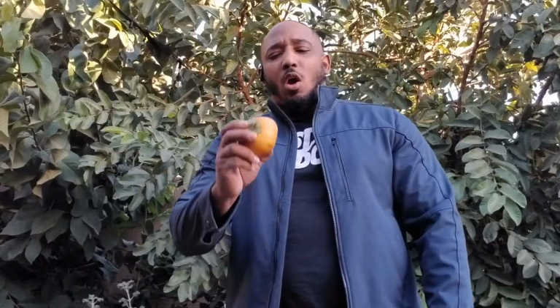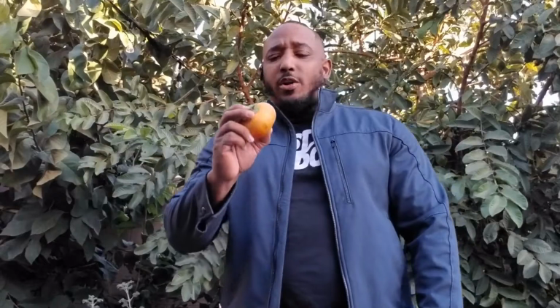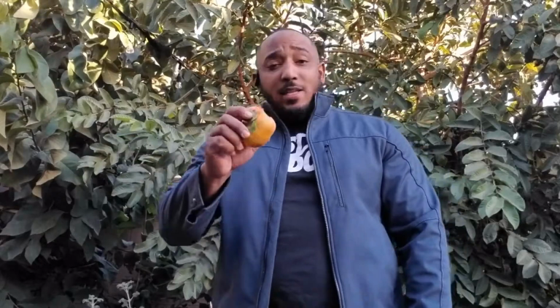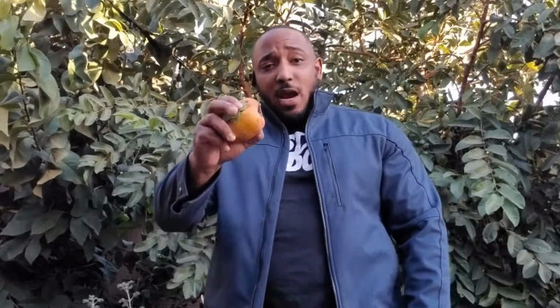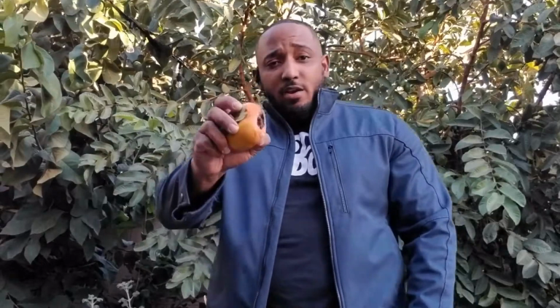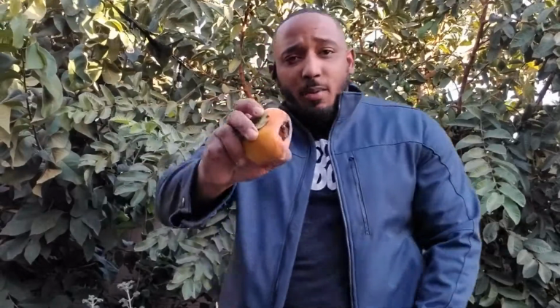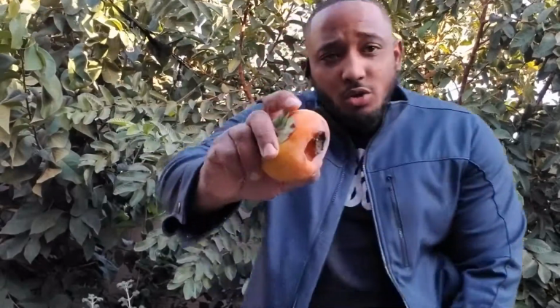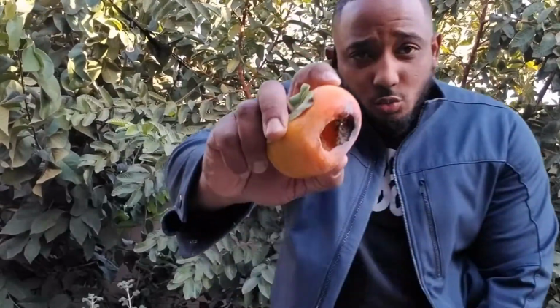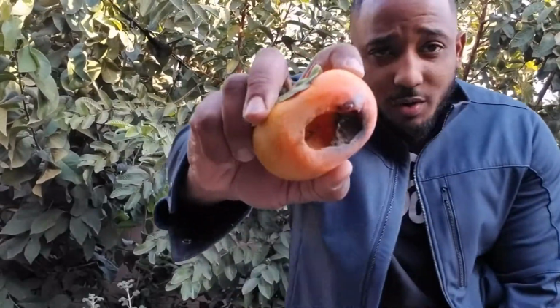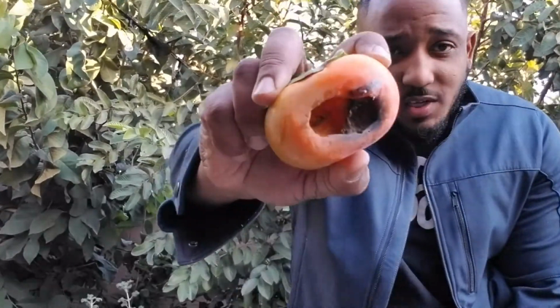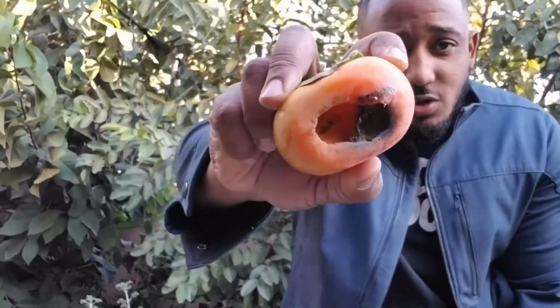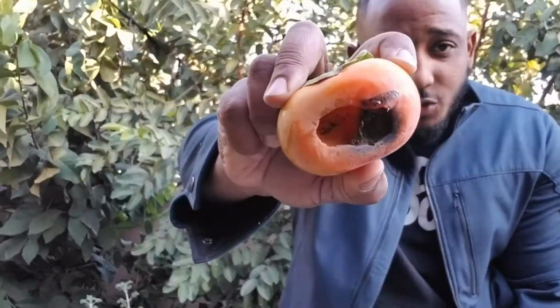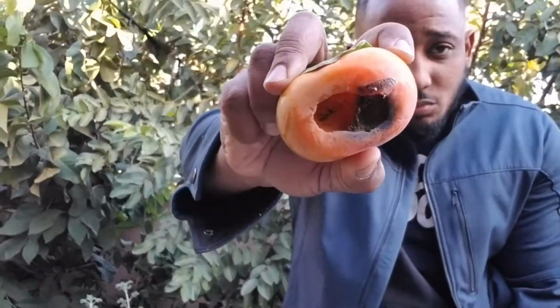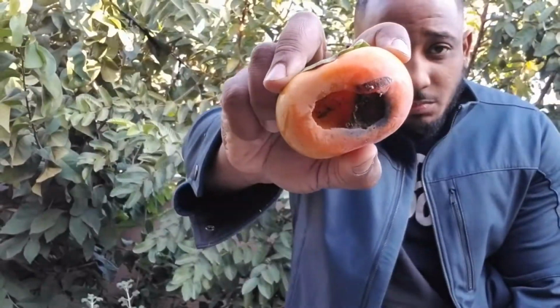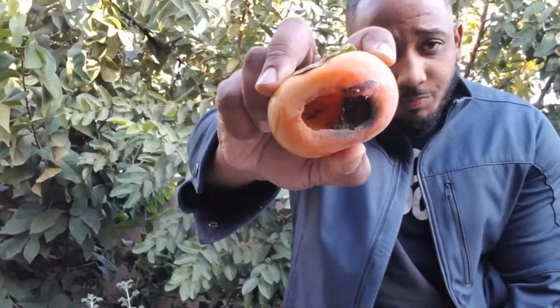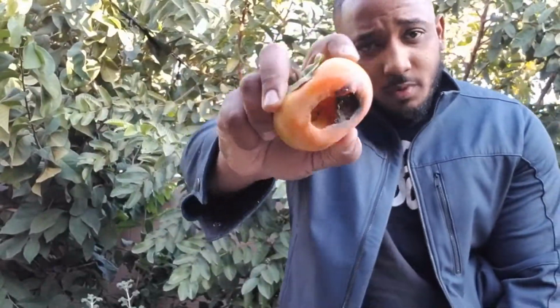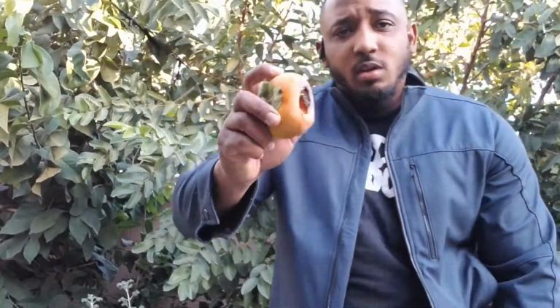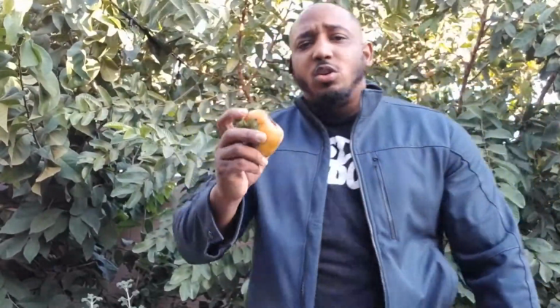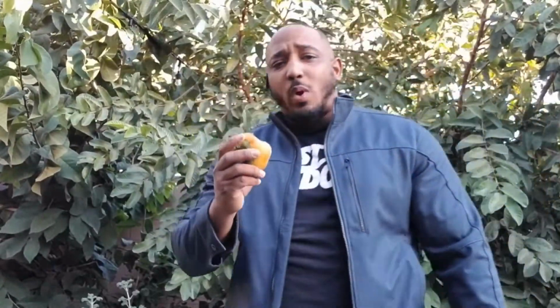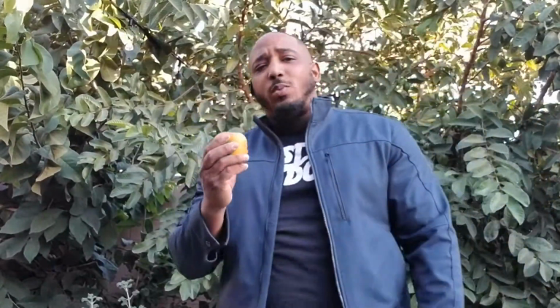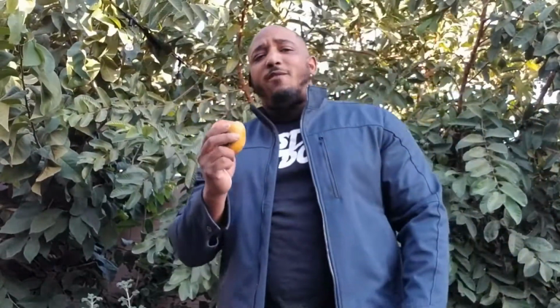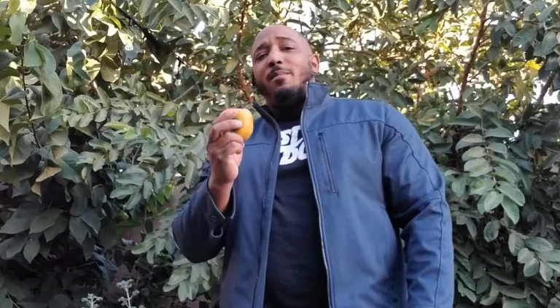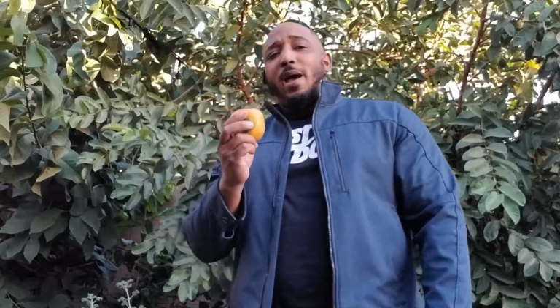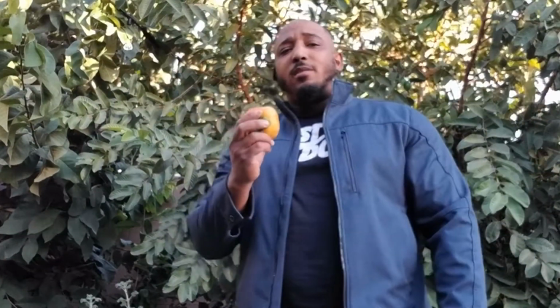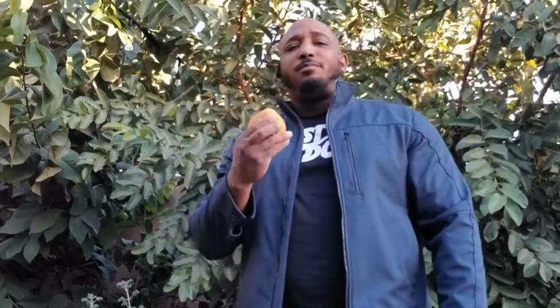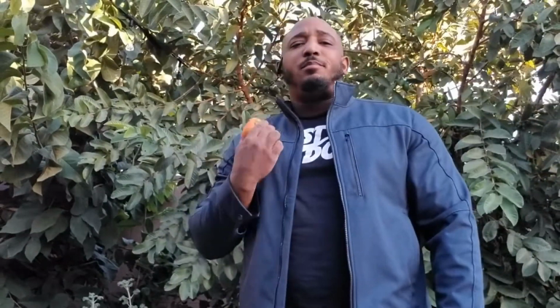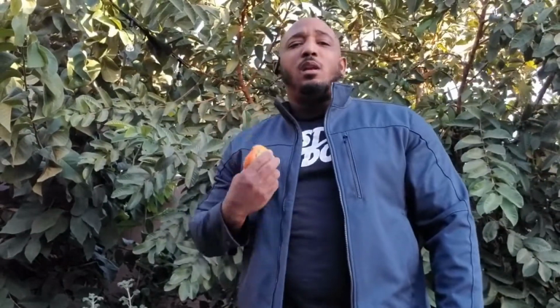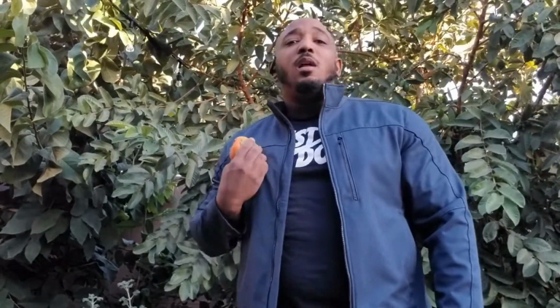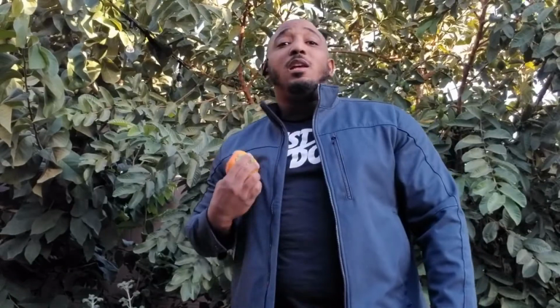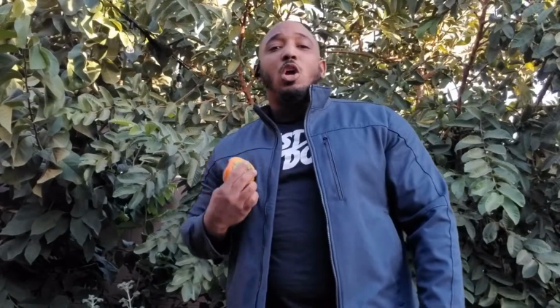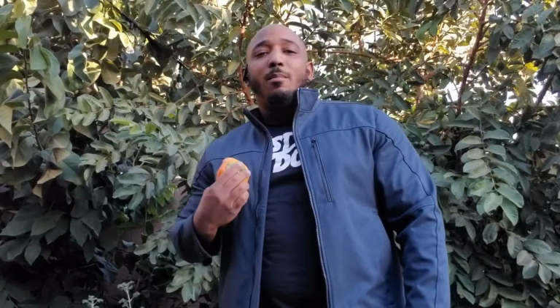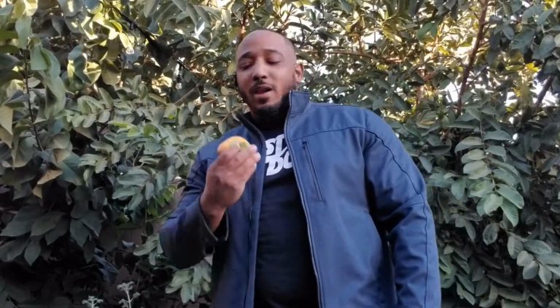Are you guys tired of birds and rodents eating your fruit? There are ways we can fight back. Let's talk about it.